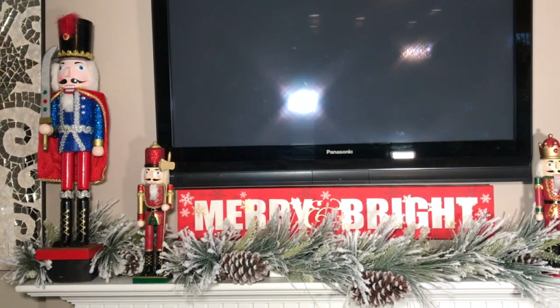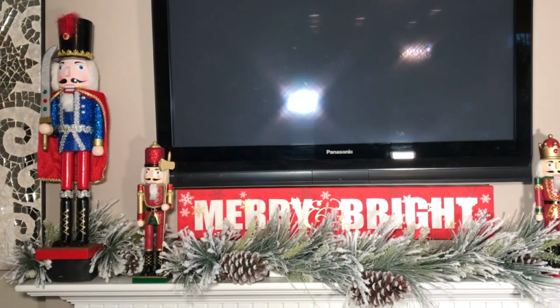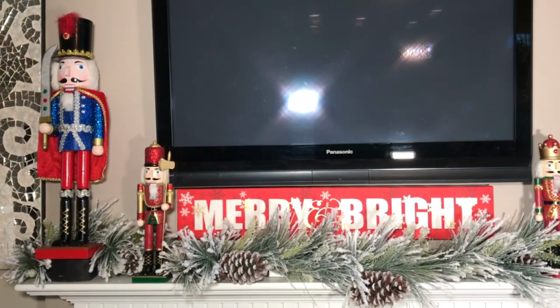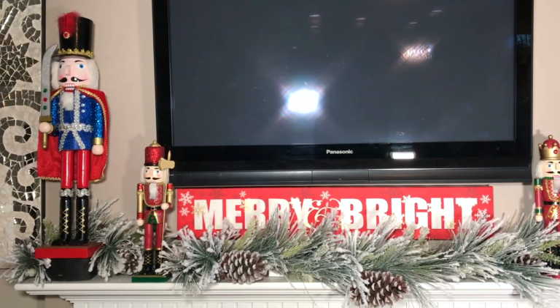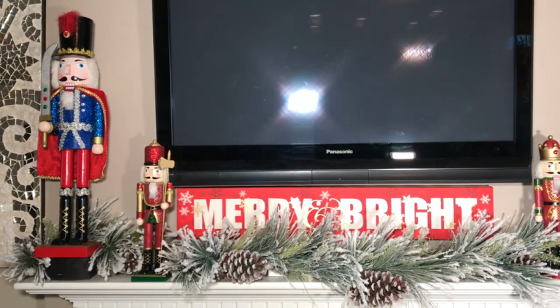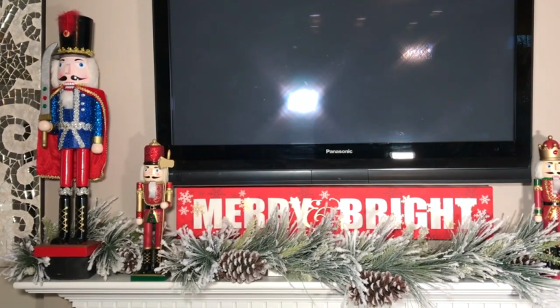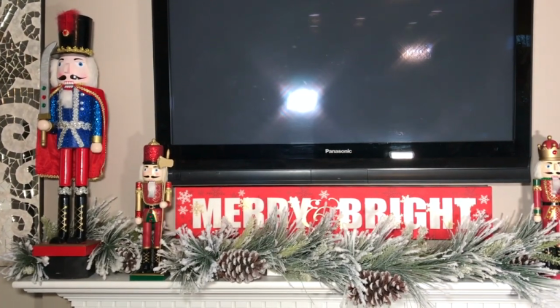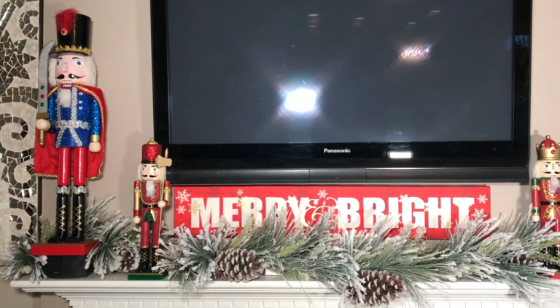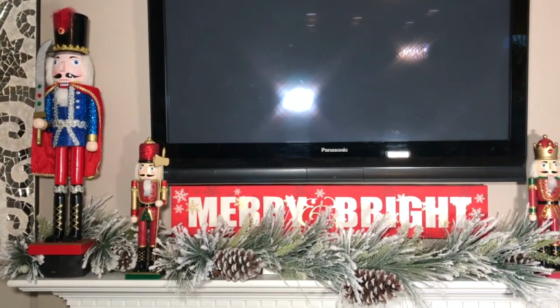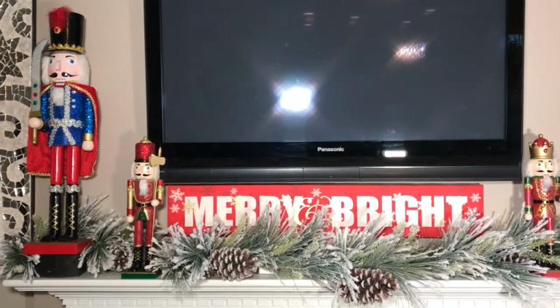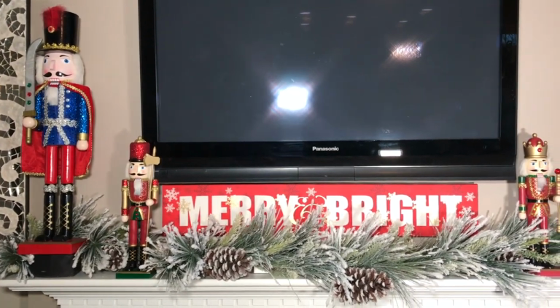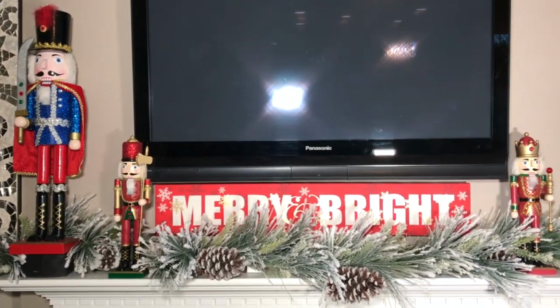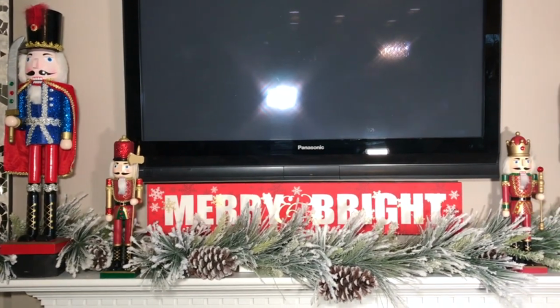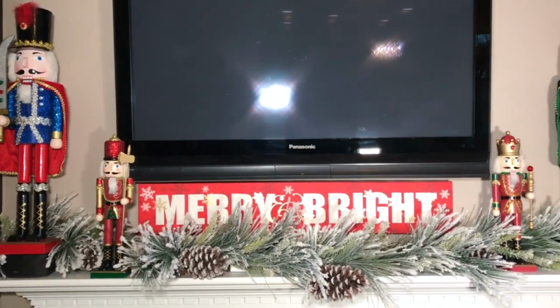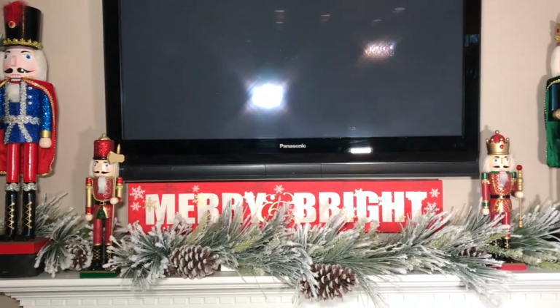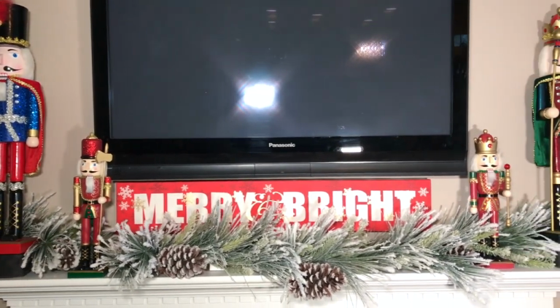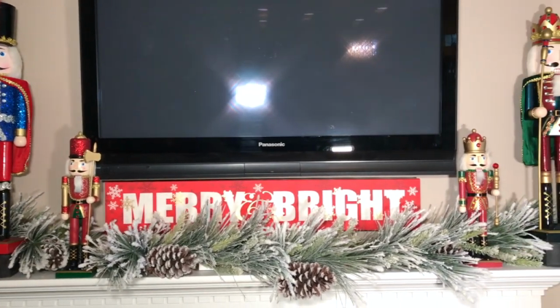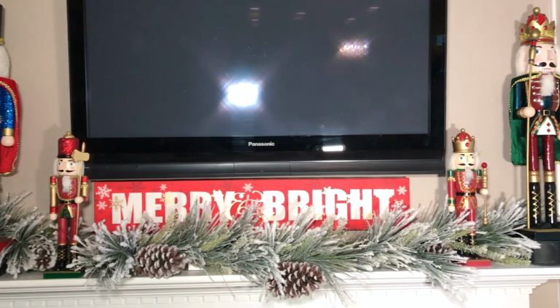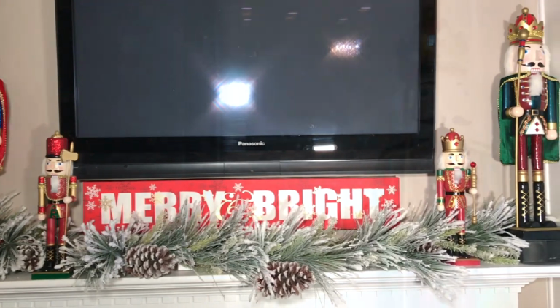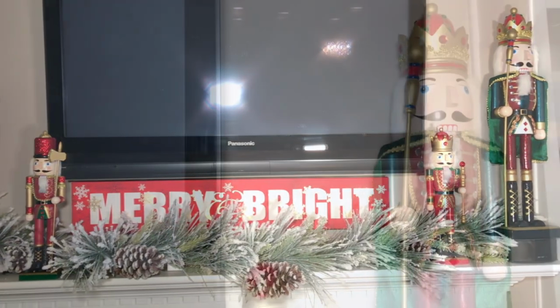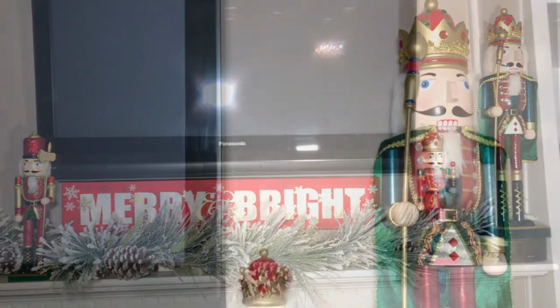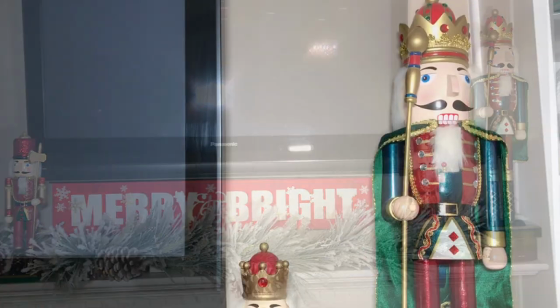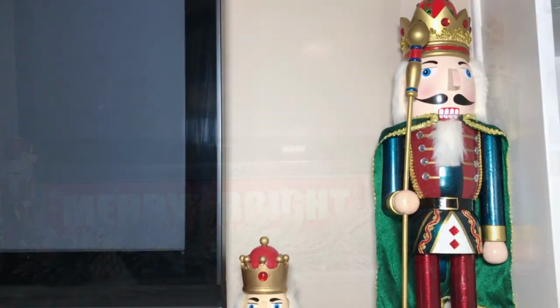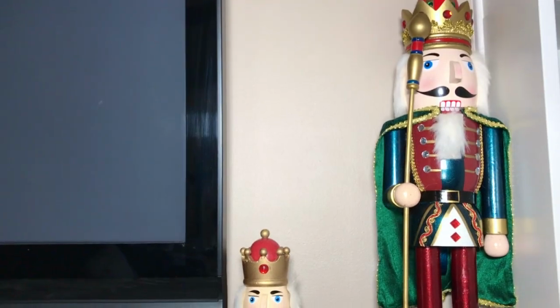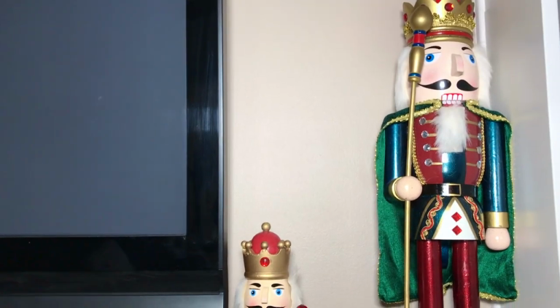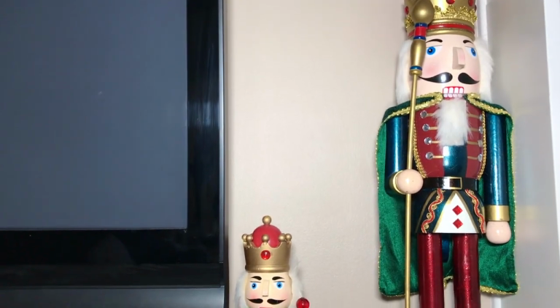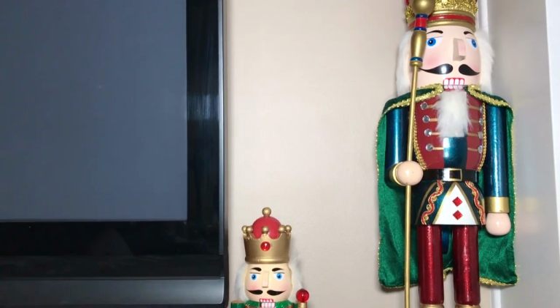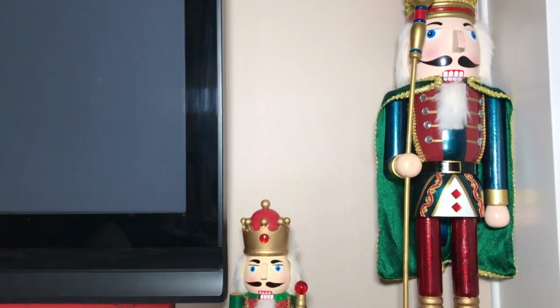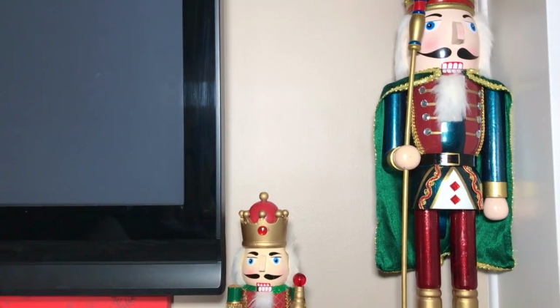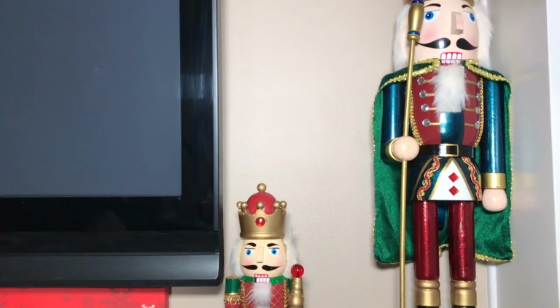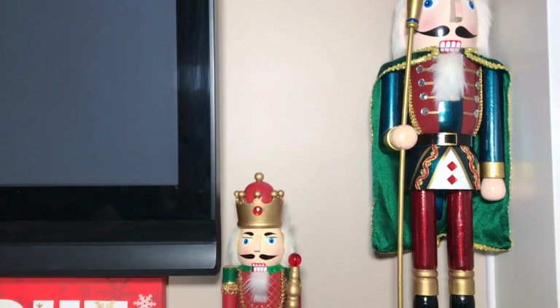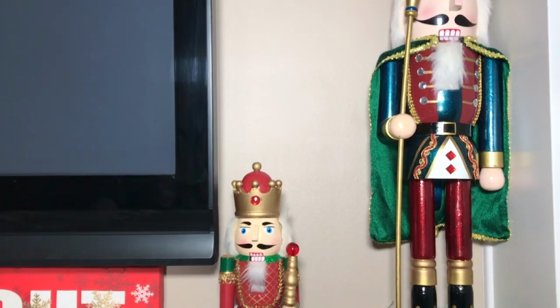I am in love with nutcrackers this year, so I added these beautiful nutcrackers in different sizes and heights to create my fireplace vignette.